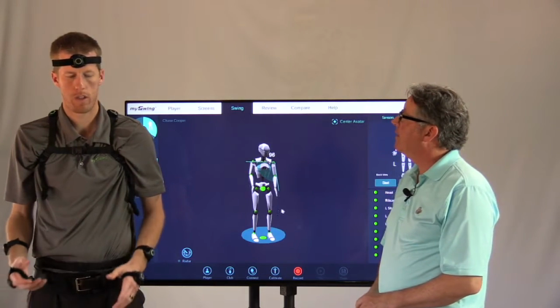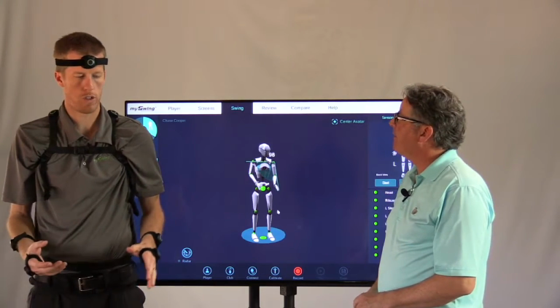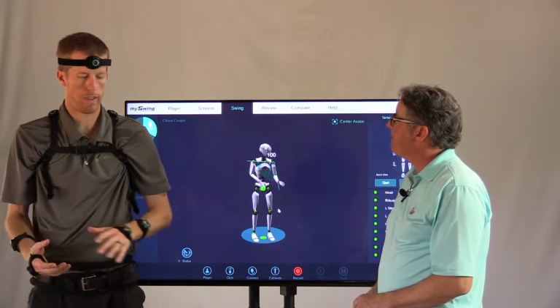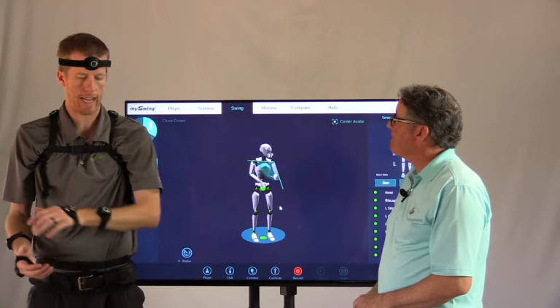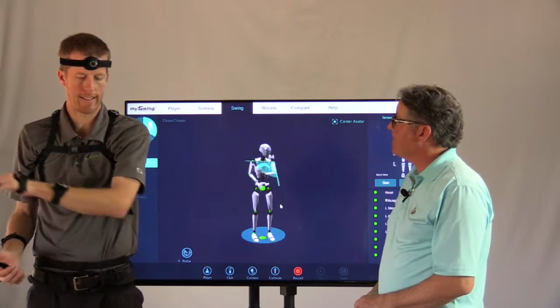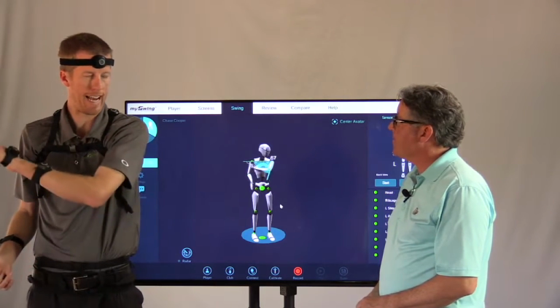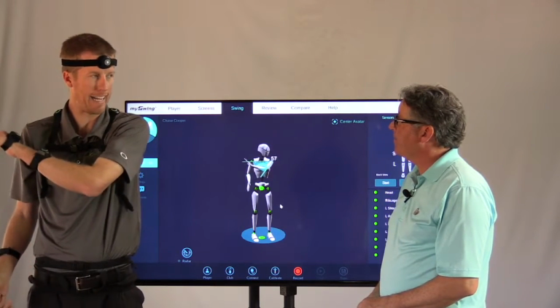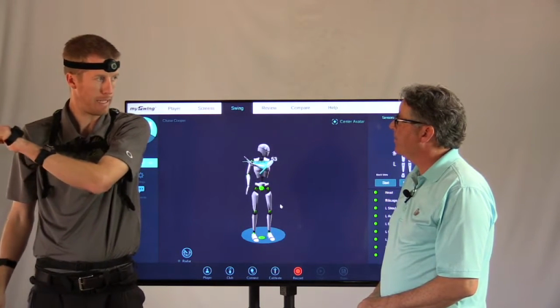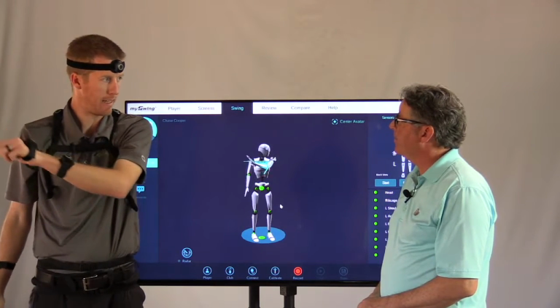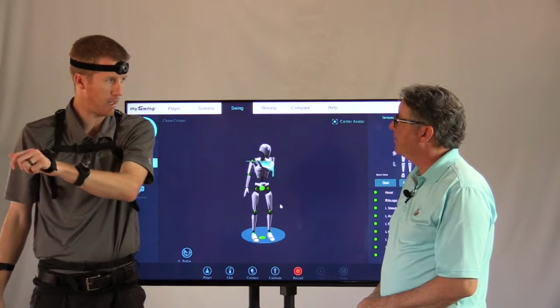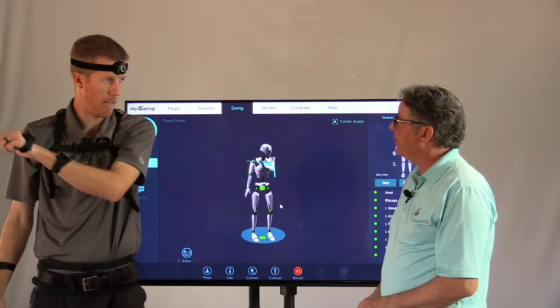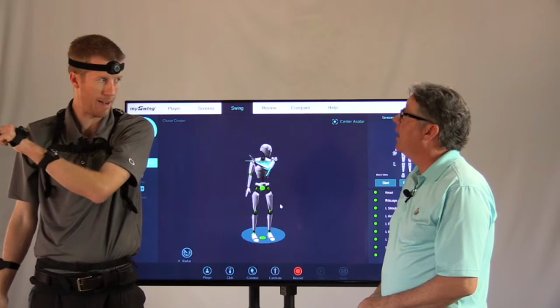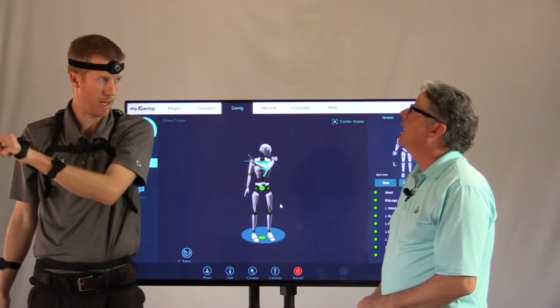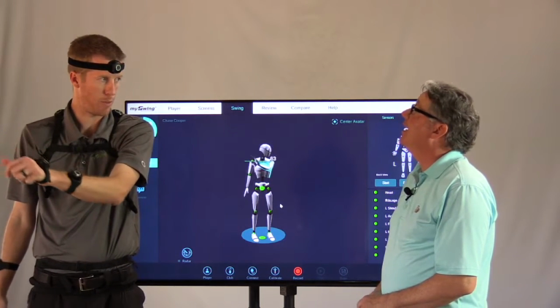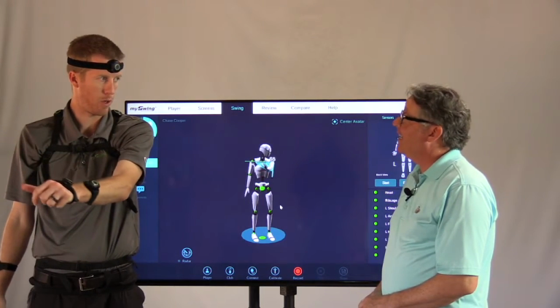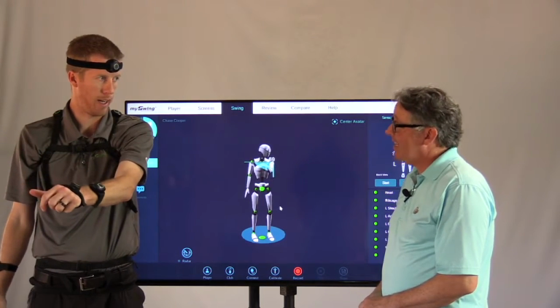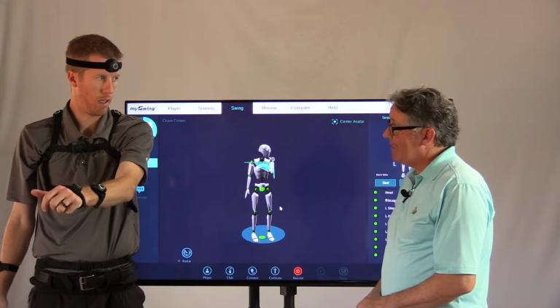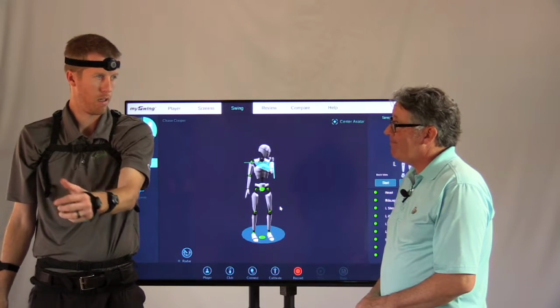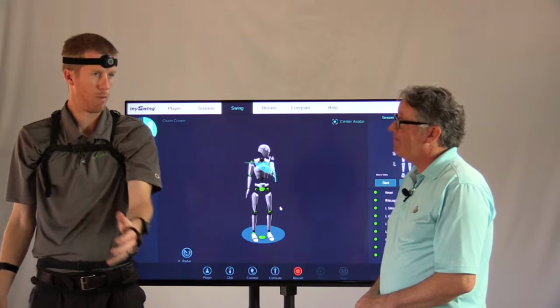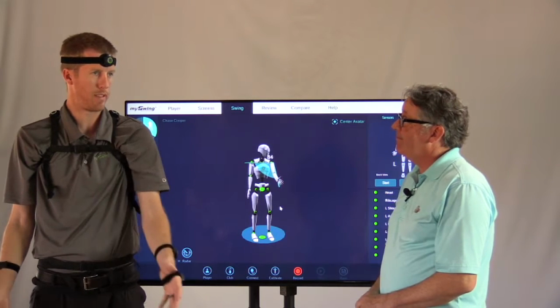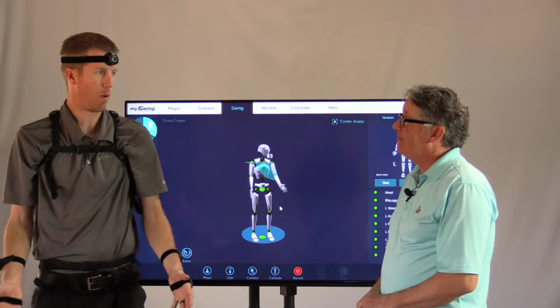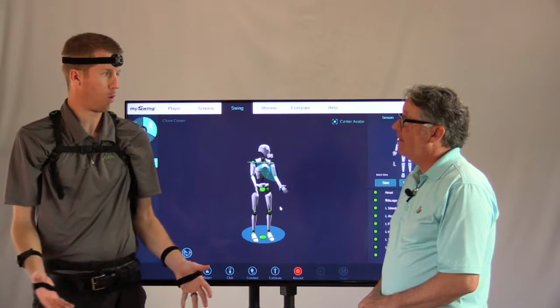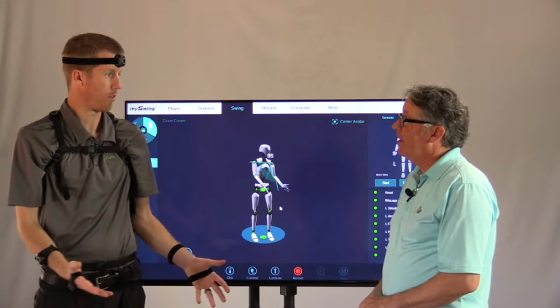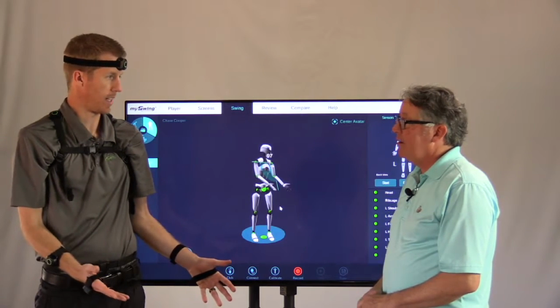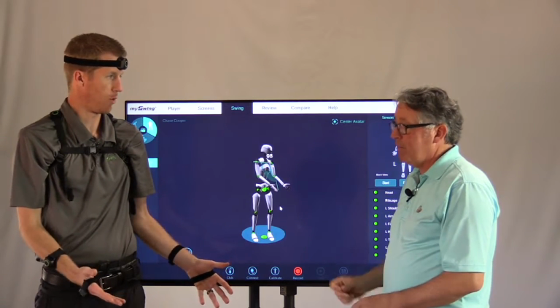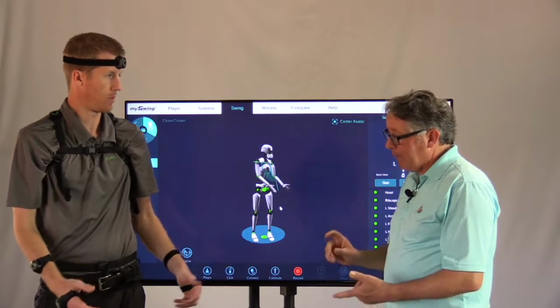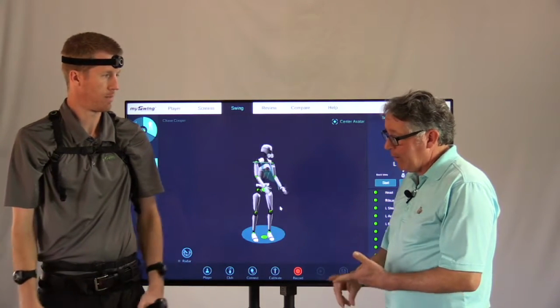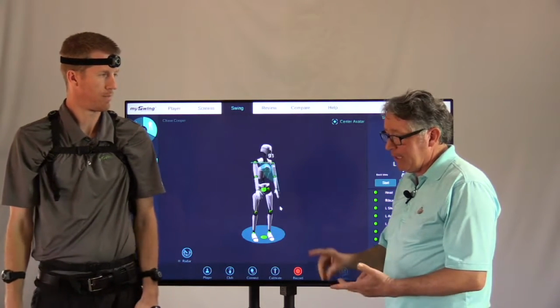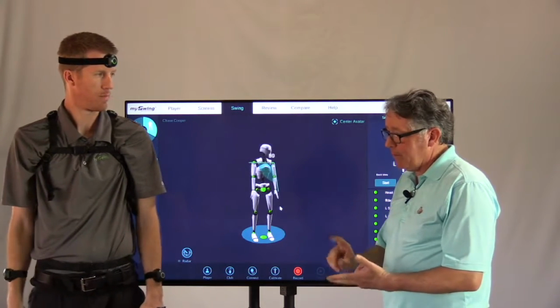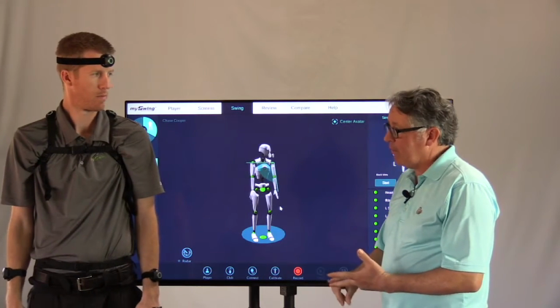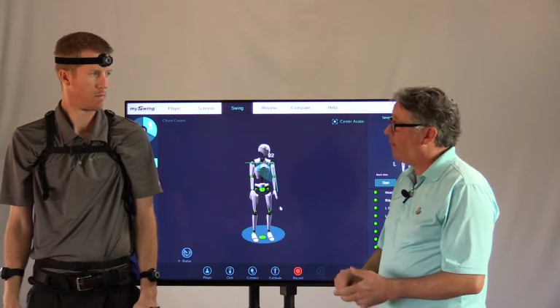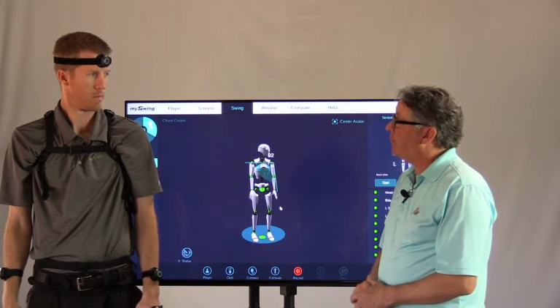So, with the guys that abduct too early, we see a lot more over-the-top moves — power leaks, over-the-top moves.